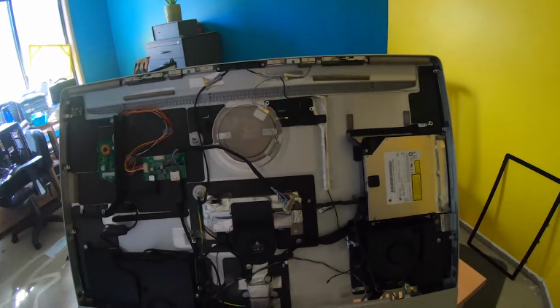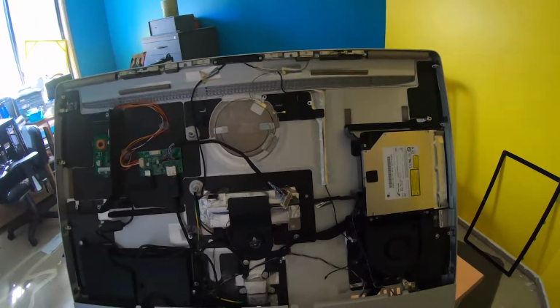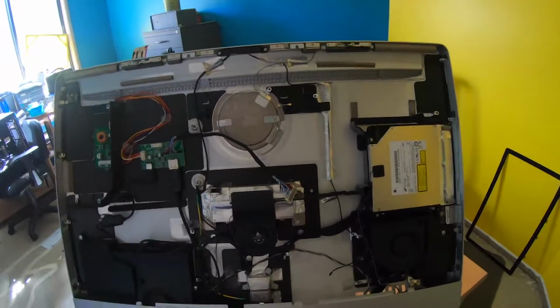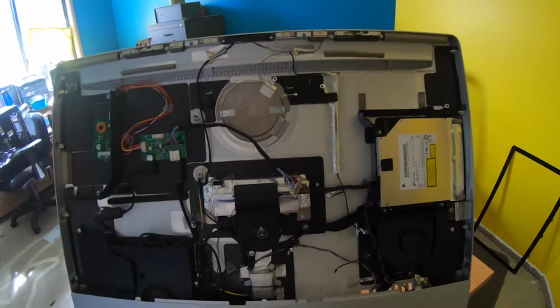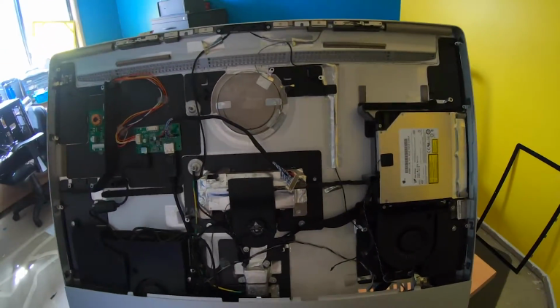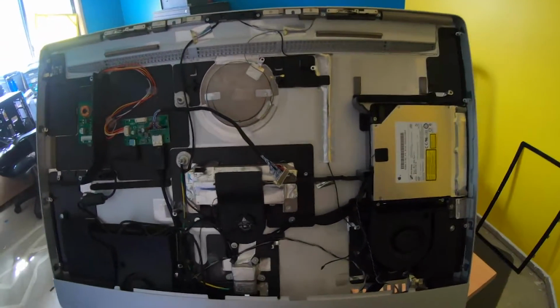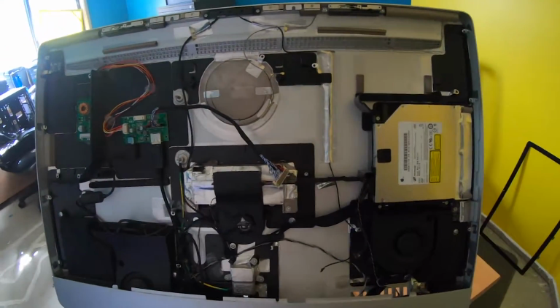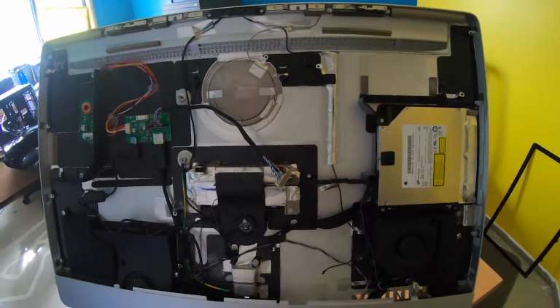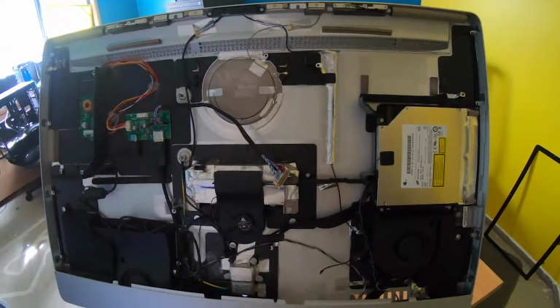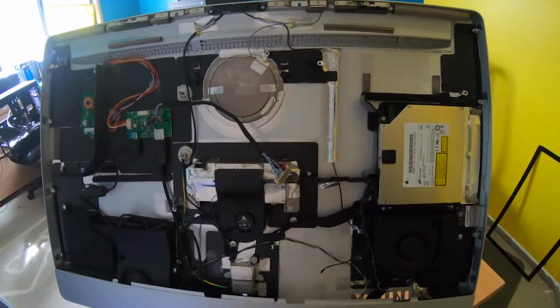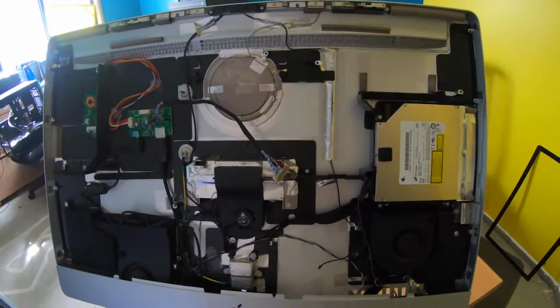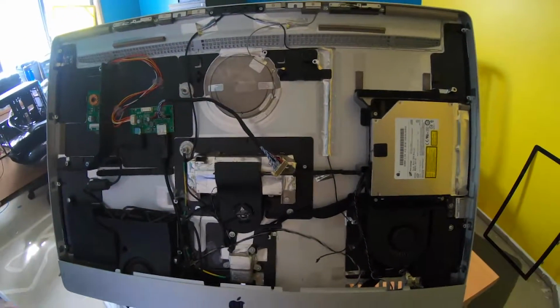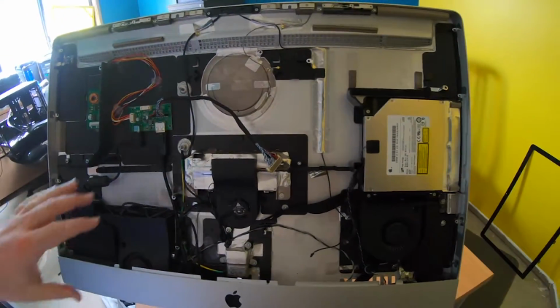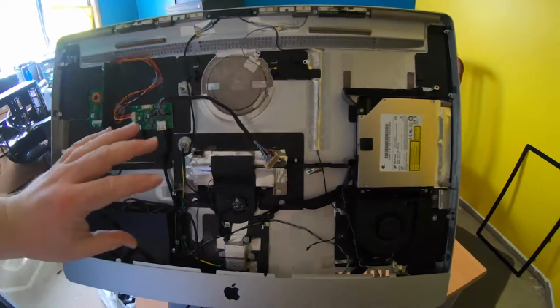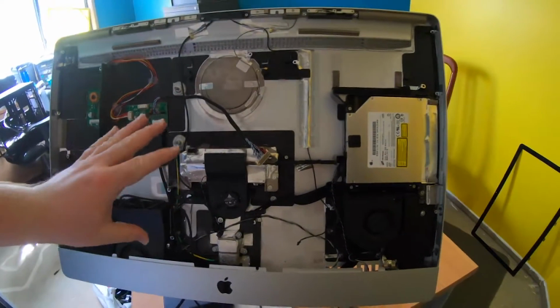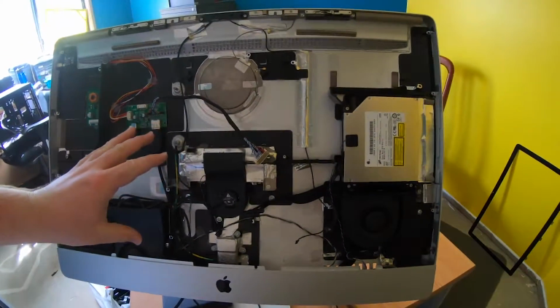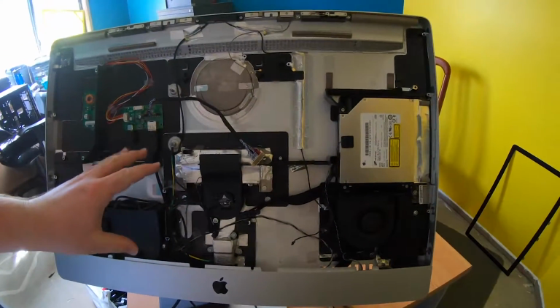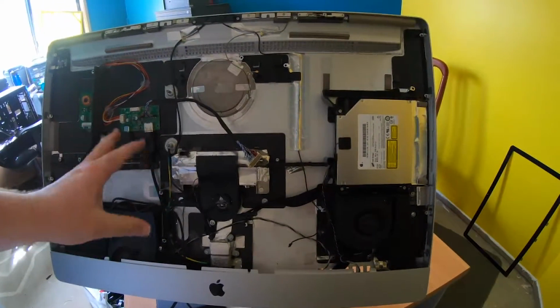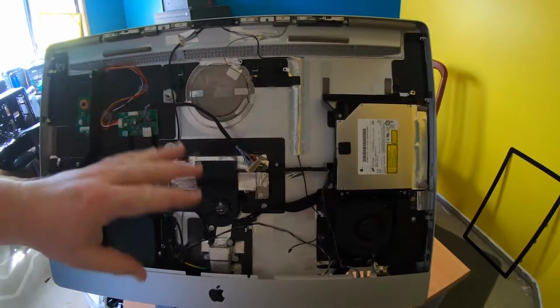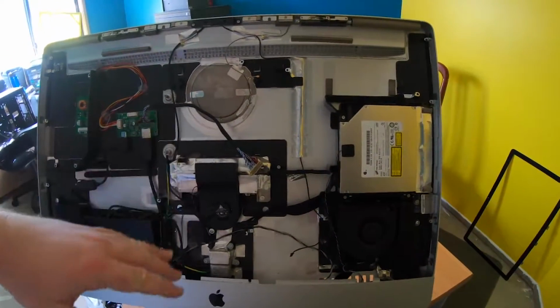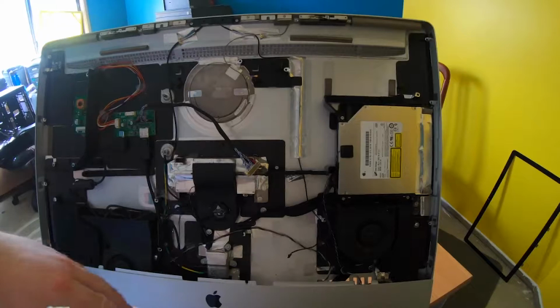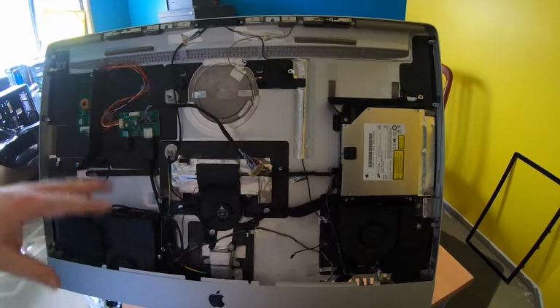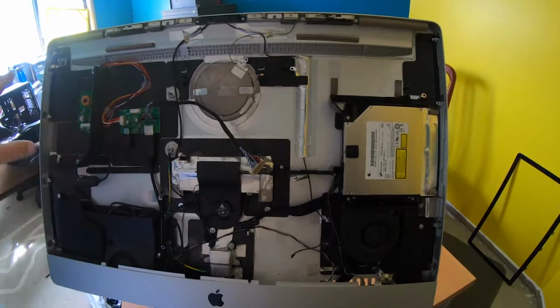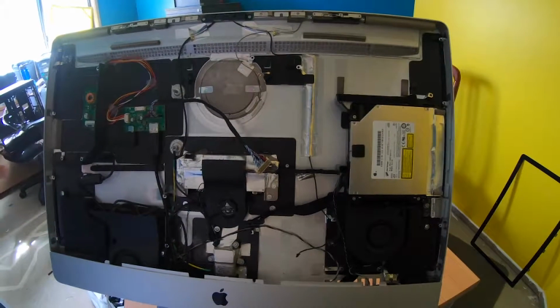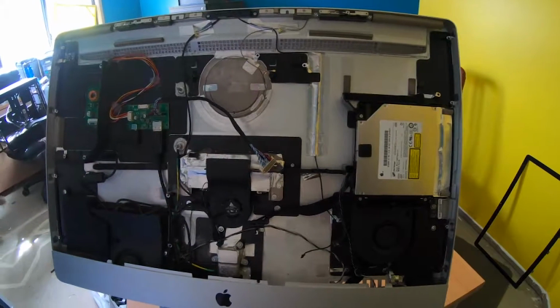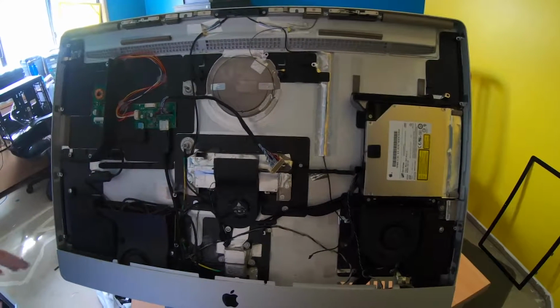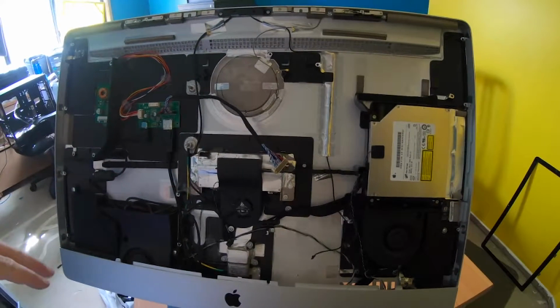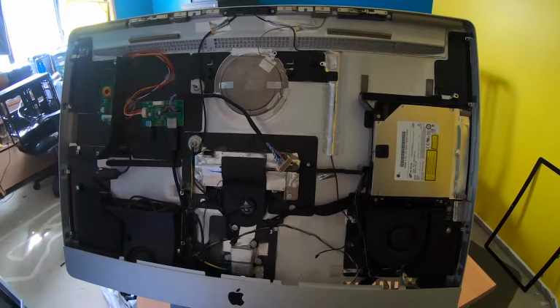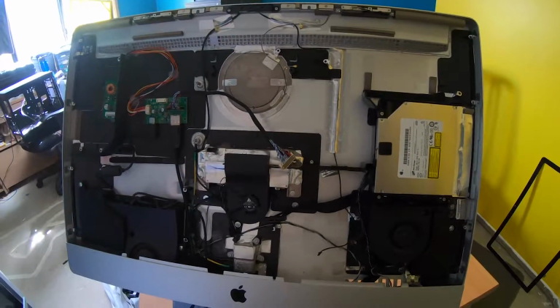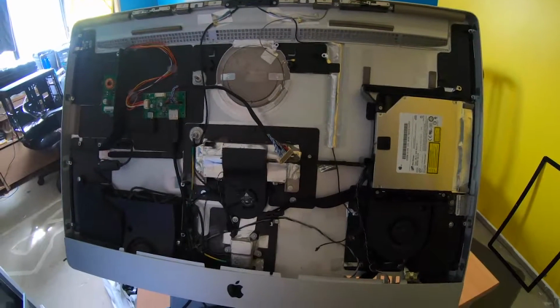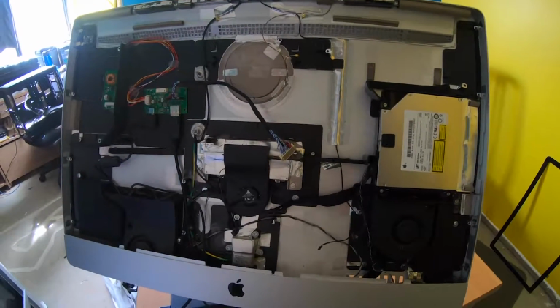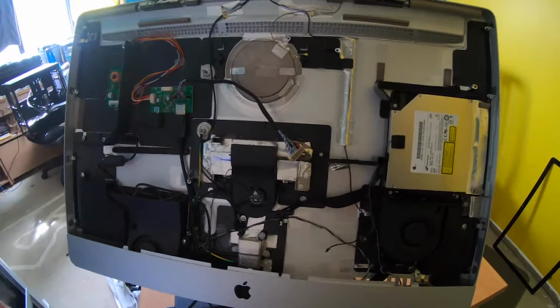I've got the old case, I've taken out the motherboard, video card, power supply and a few other components.